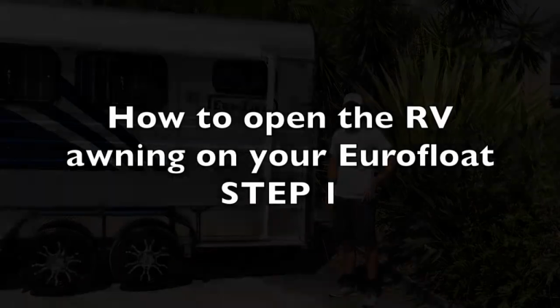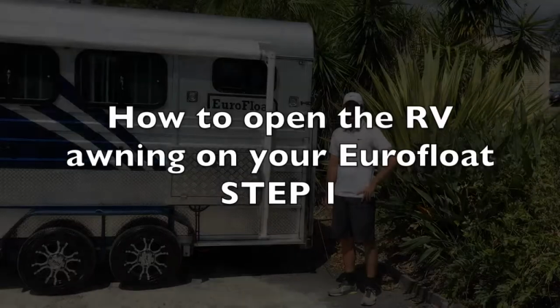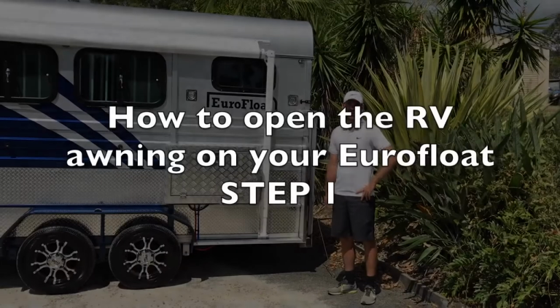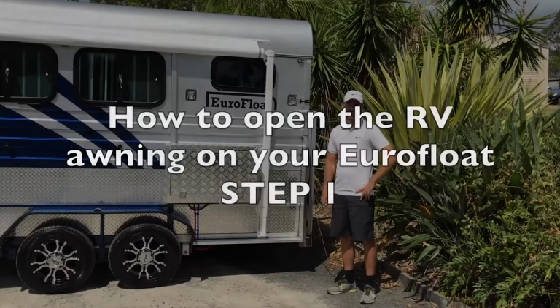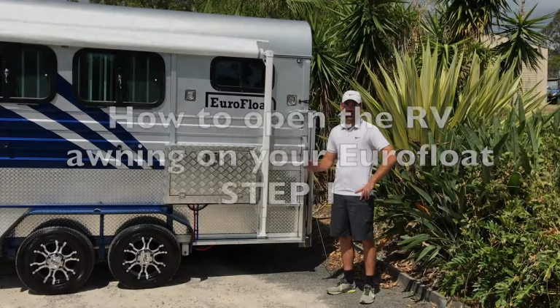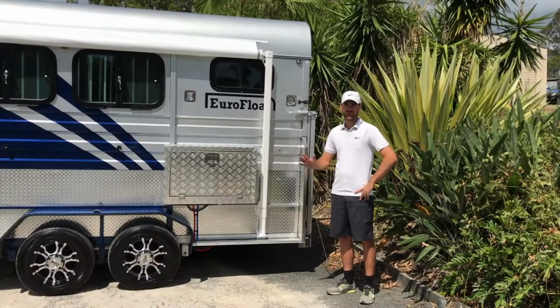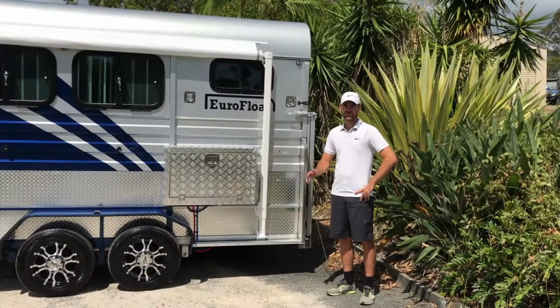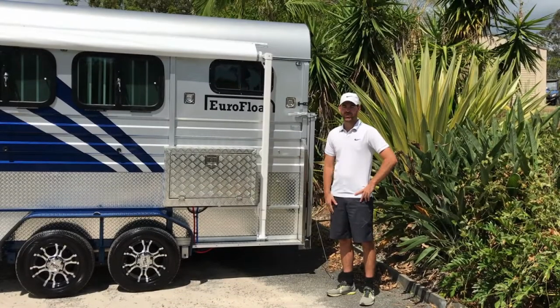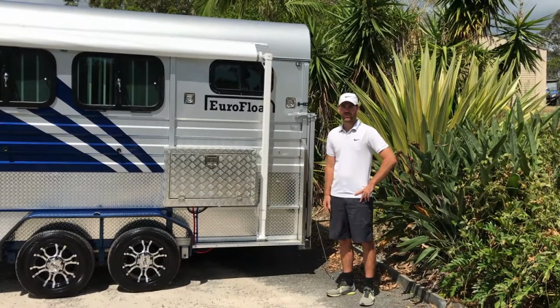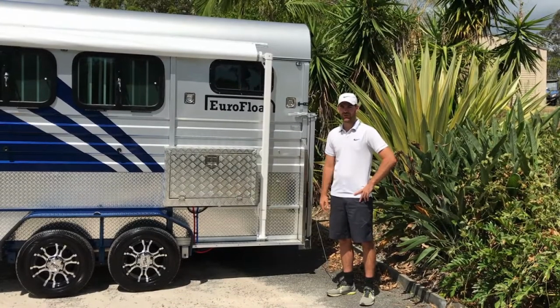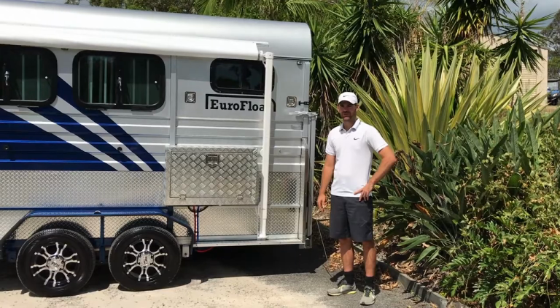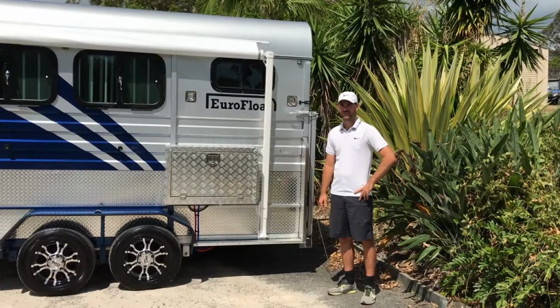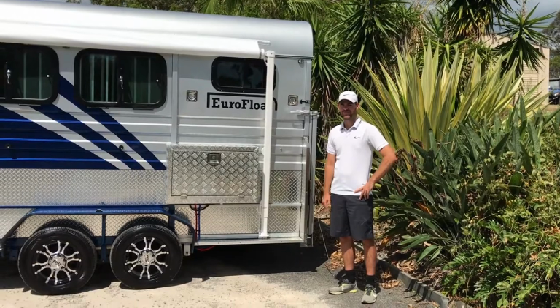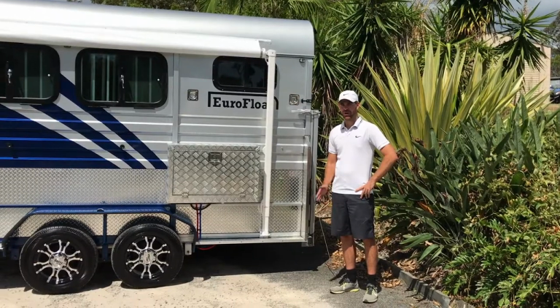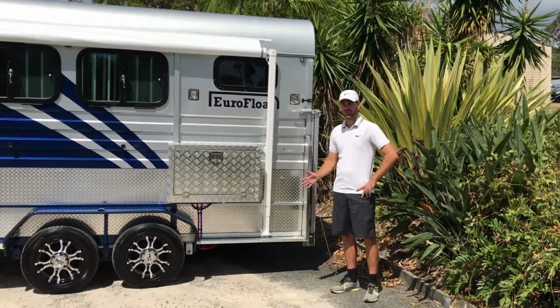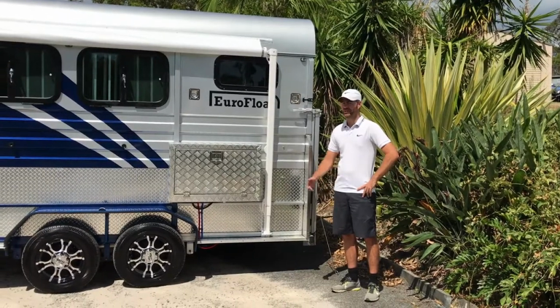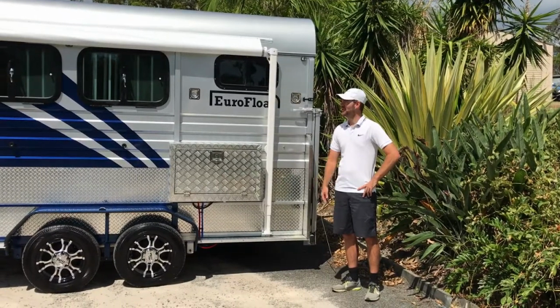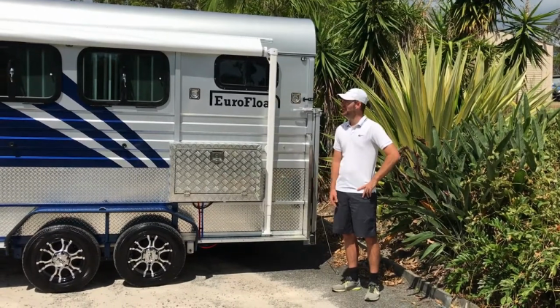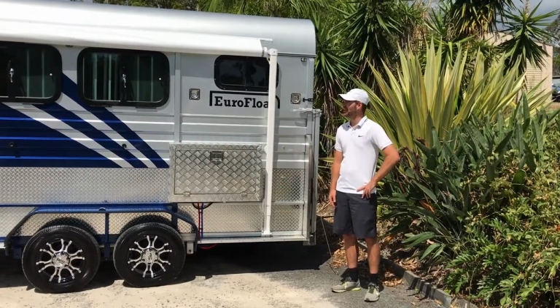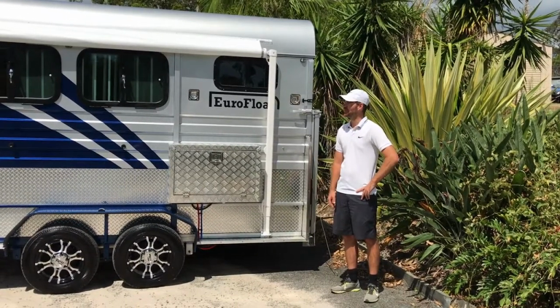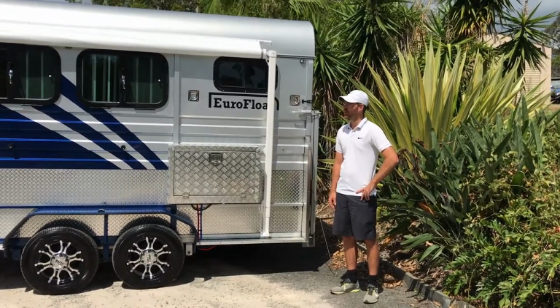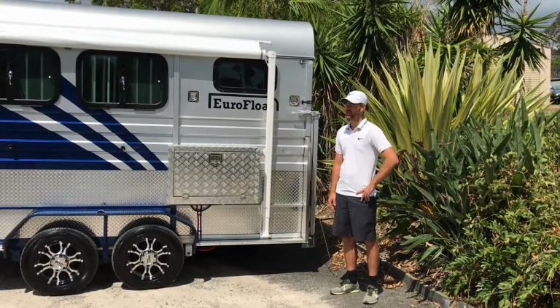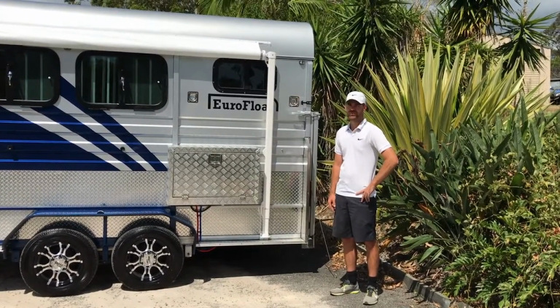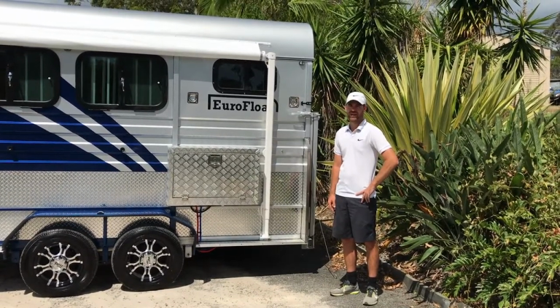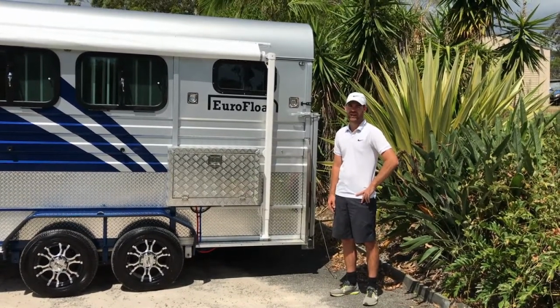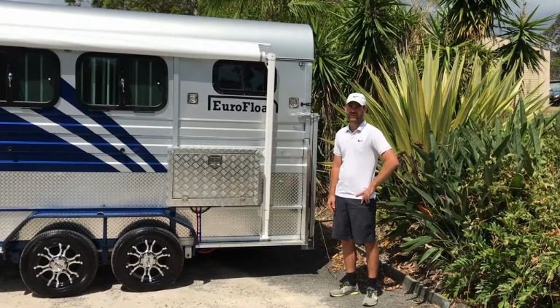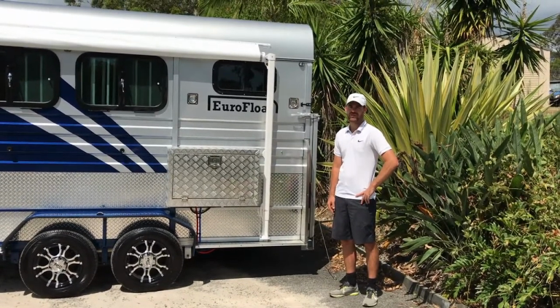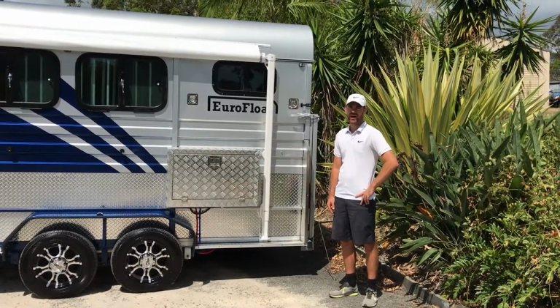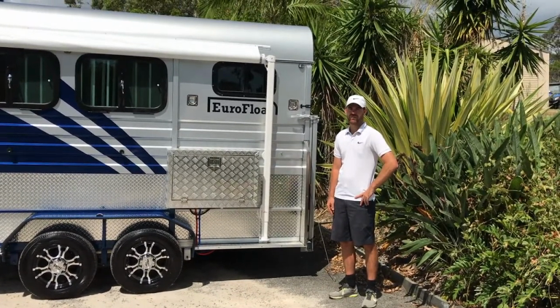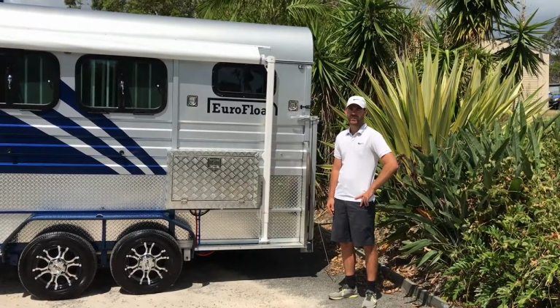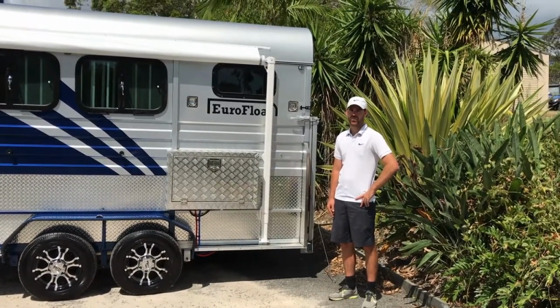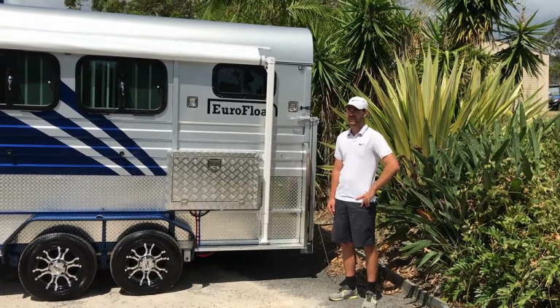Hi, Ryan from Eurofloat. I'm going to show you how to open a RV awning.